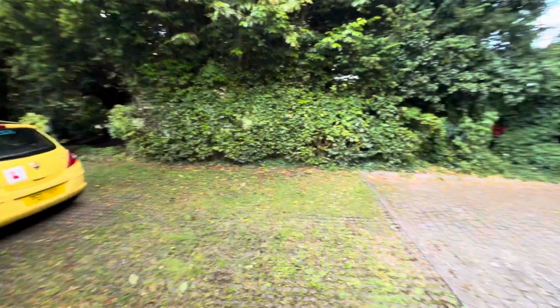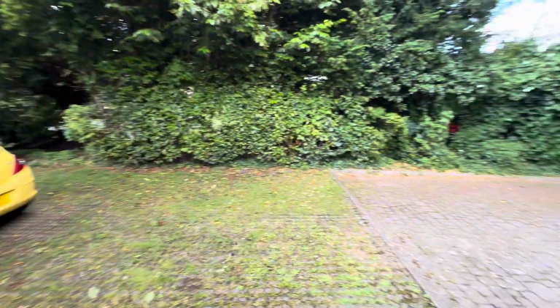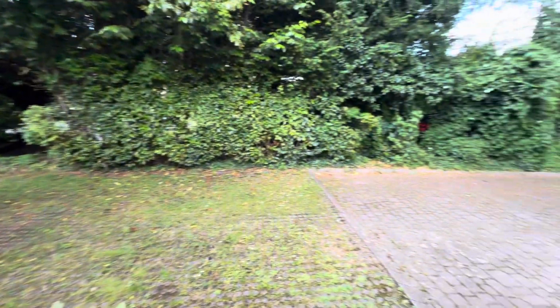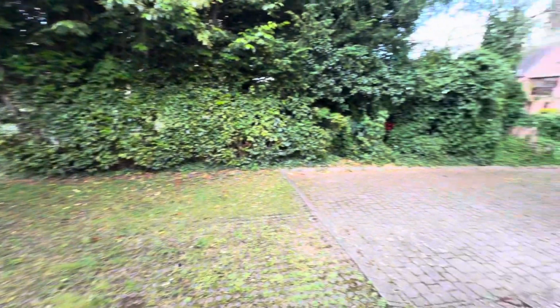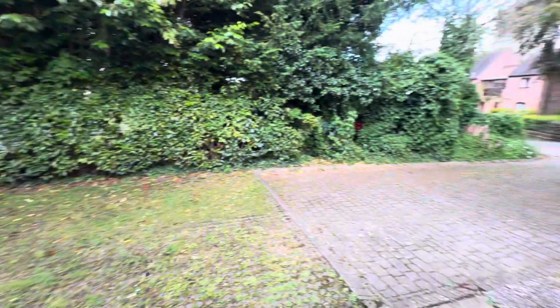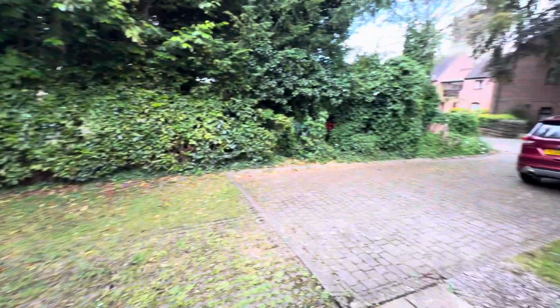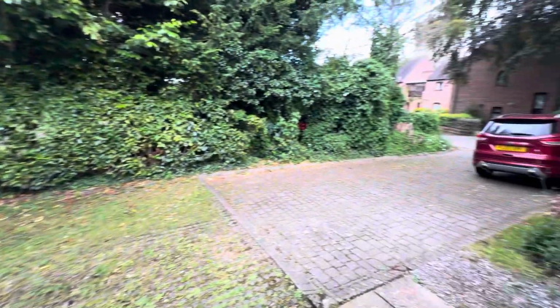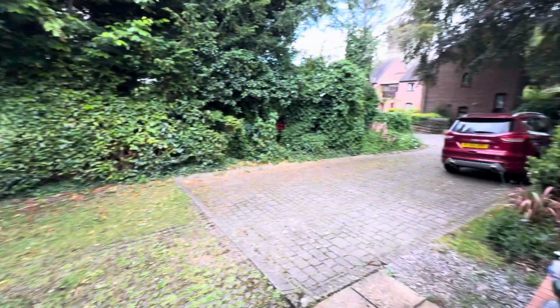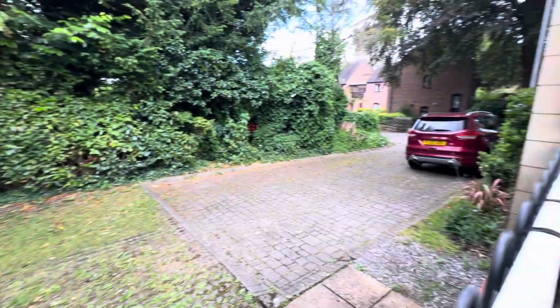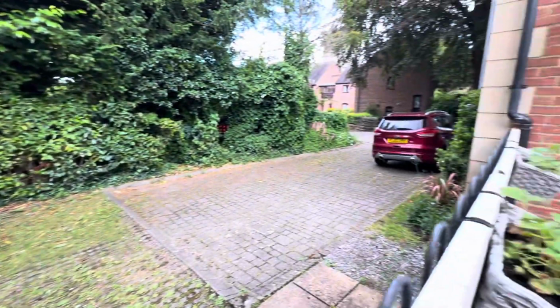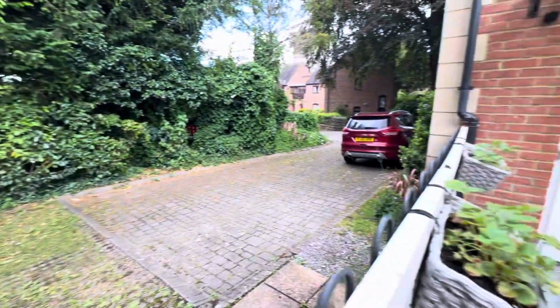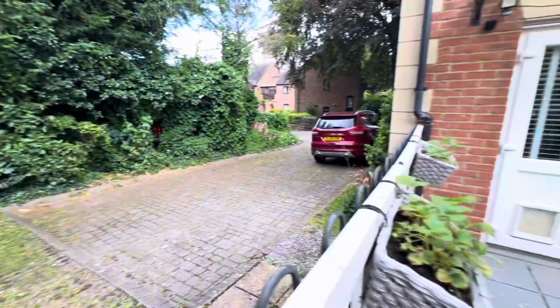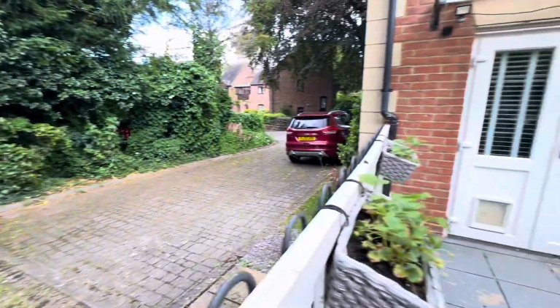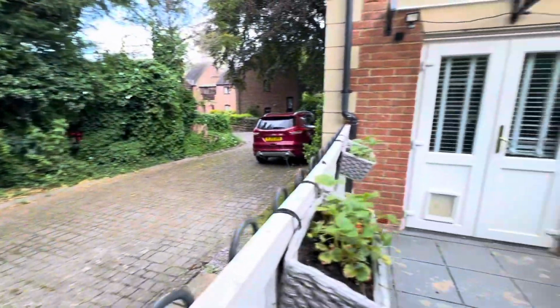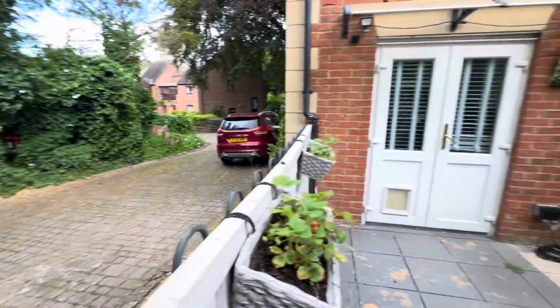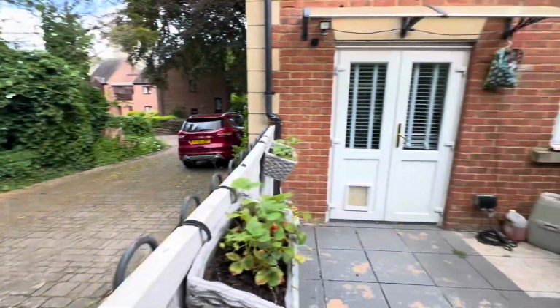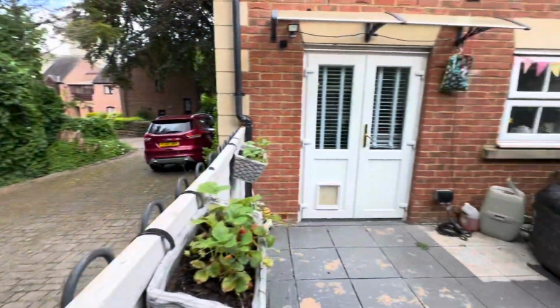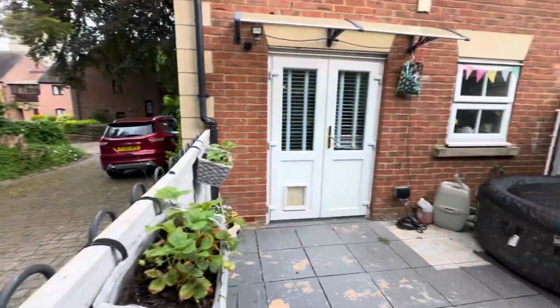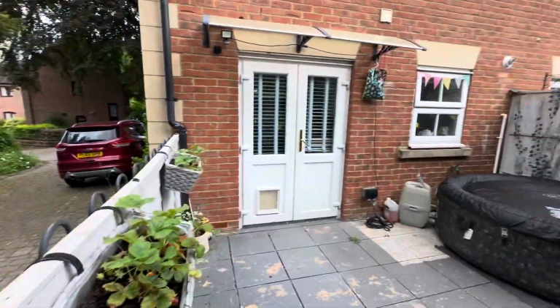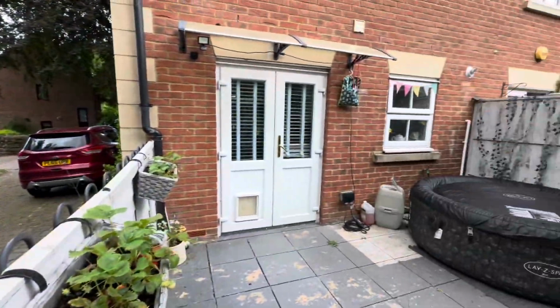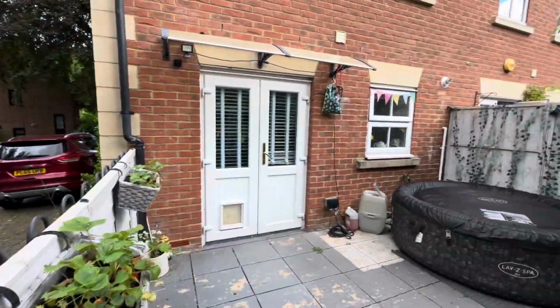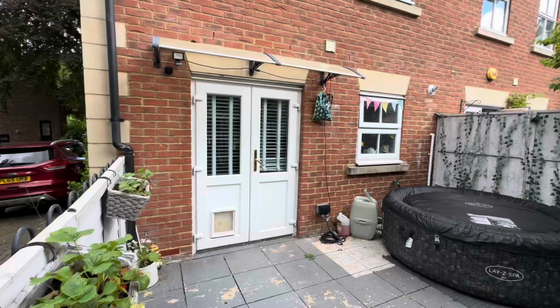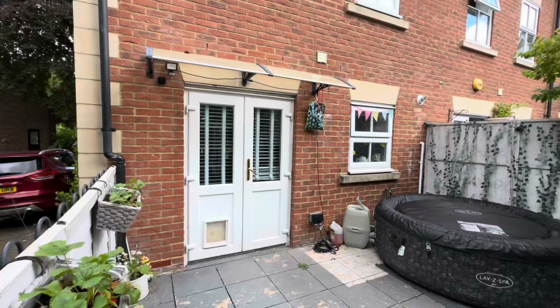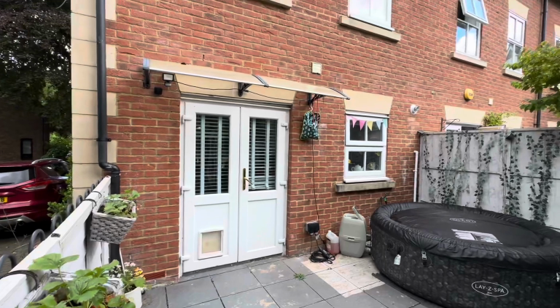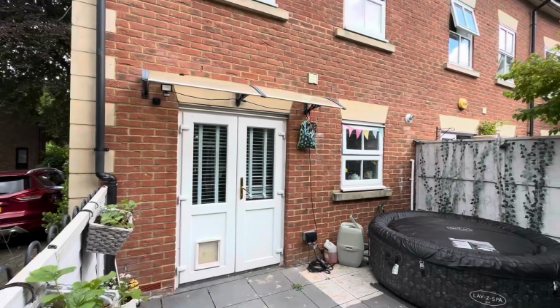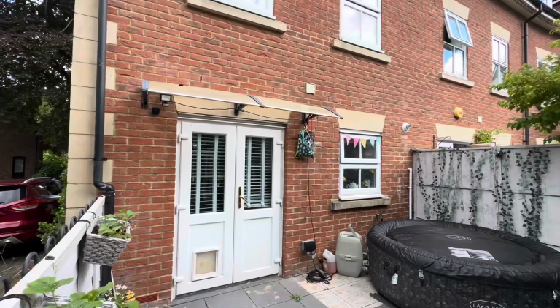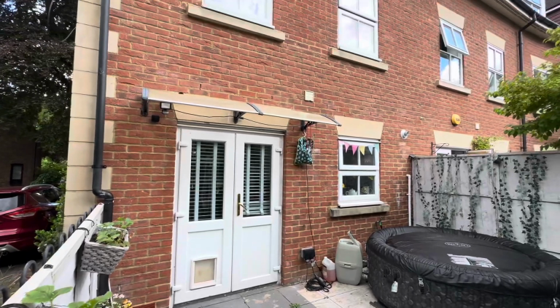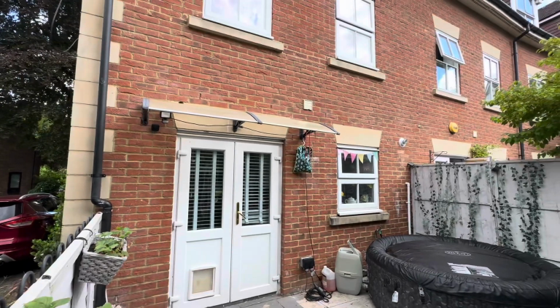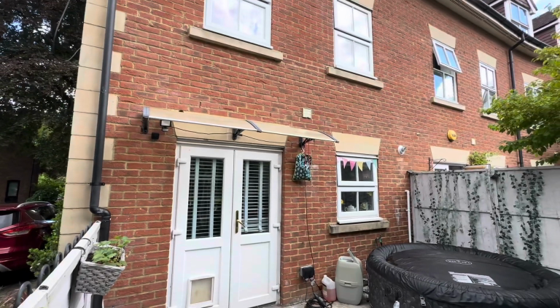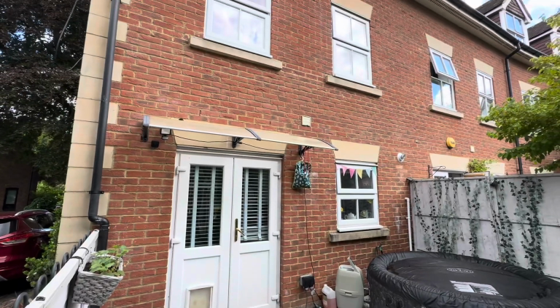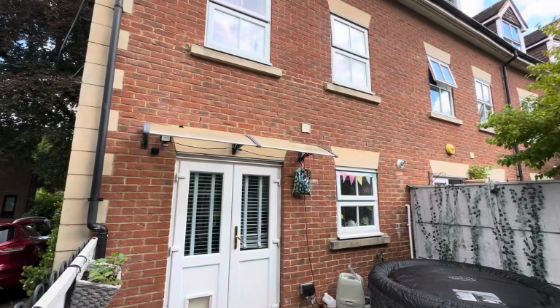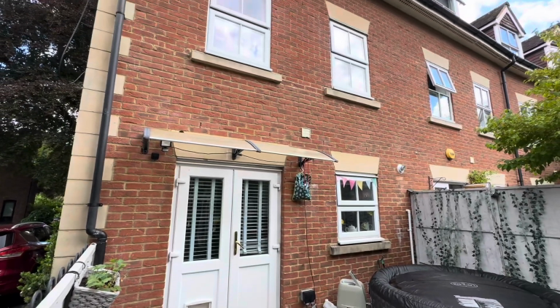I hope you've enjoyed looking around this fantastic home. For more information or to book a viewing, please call us today.